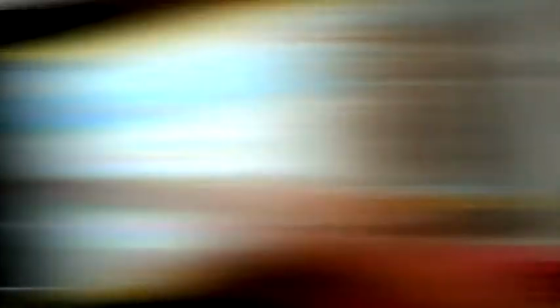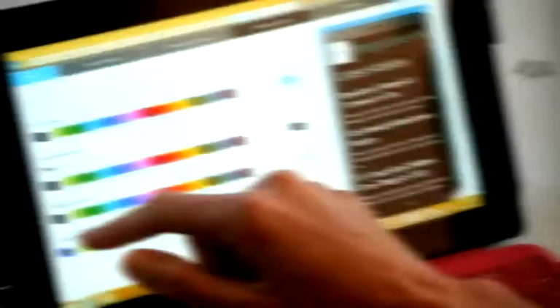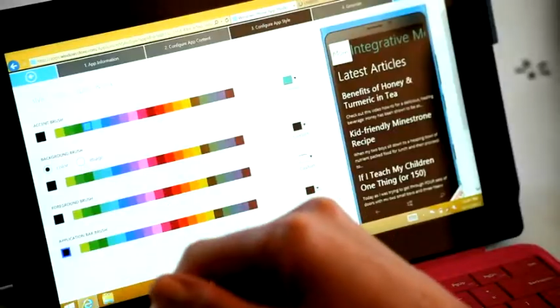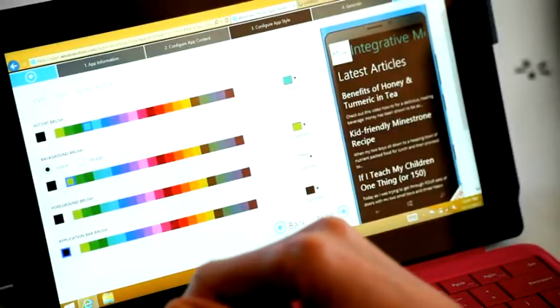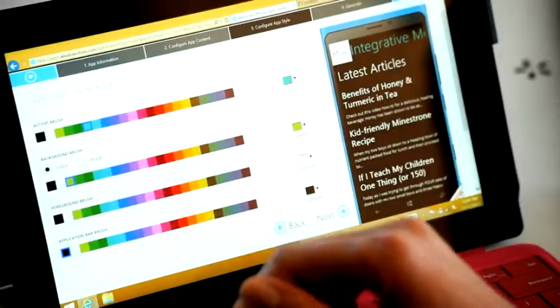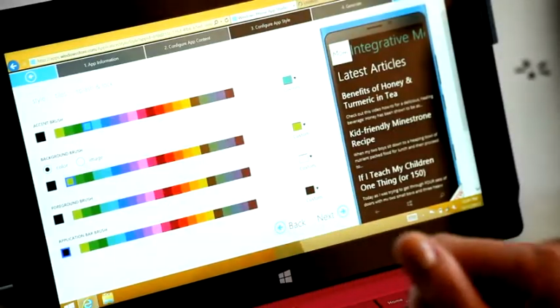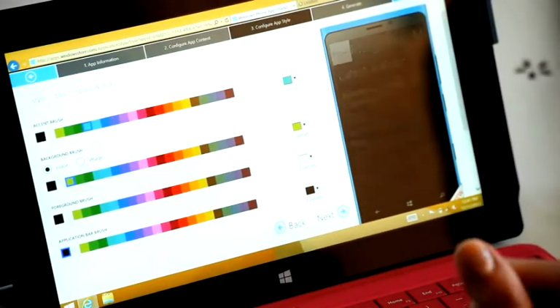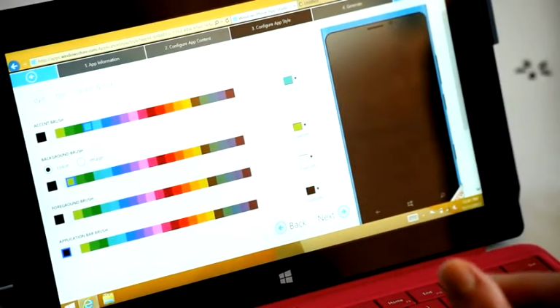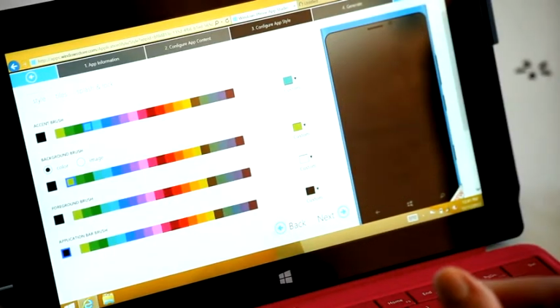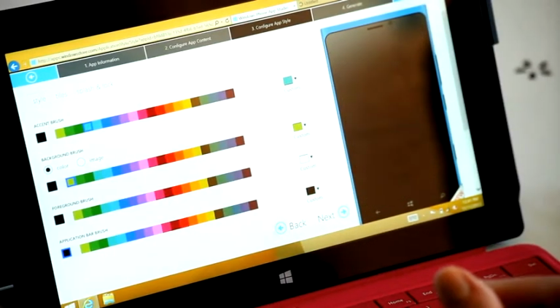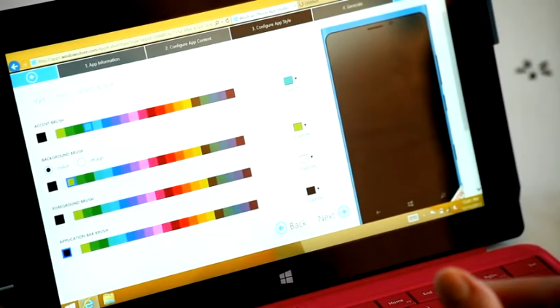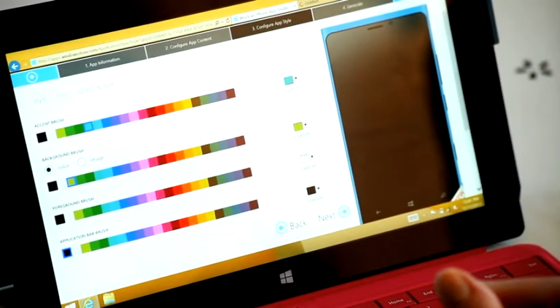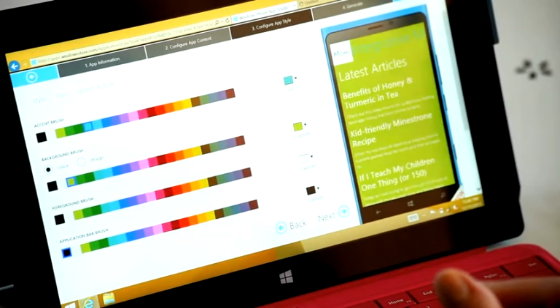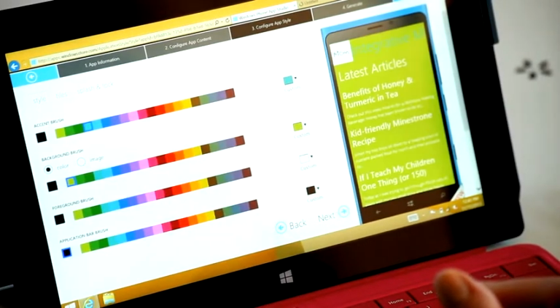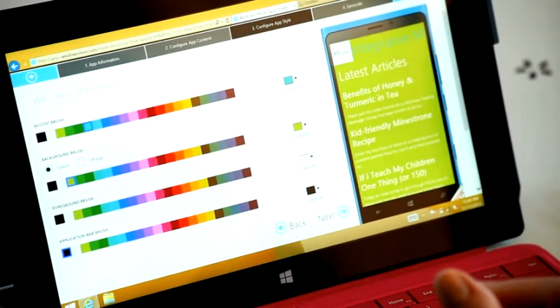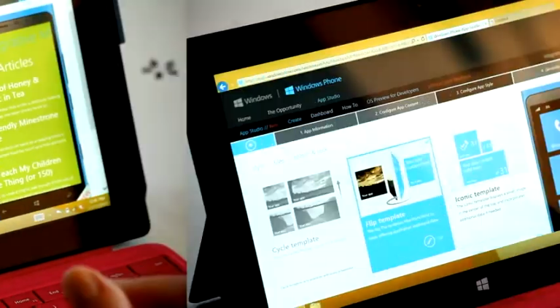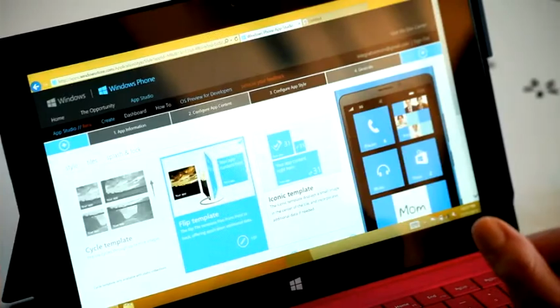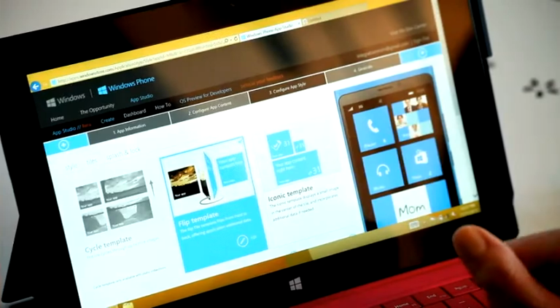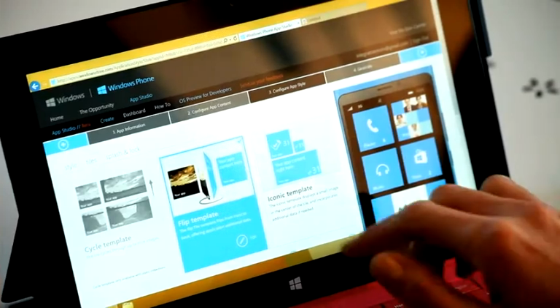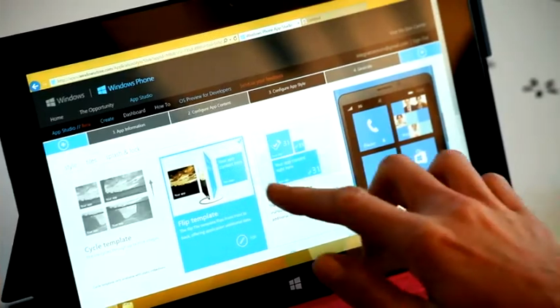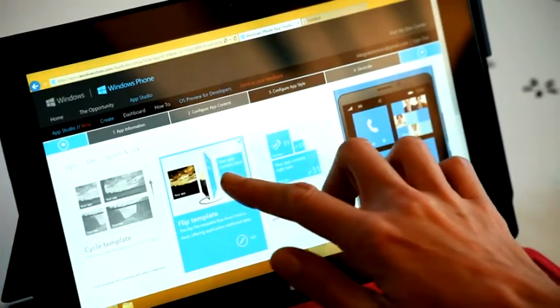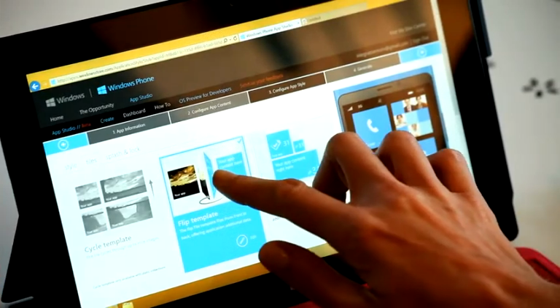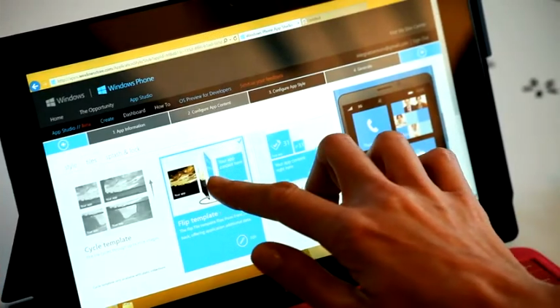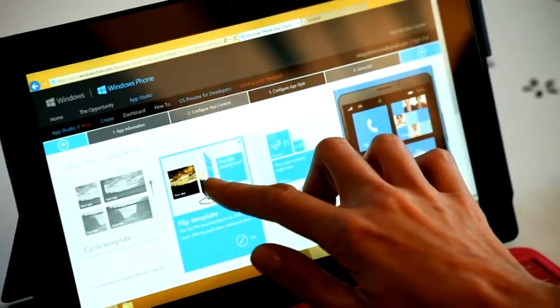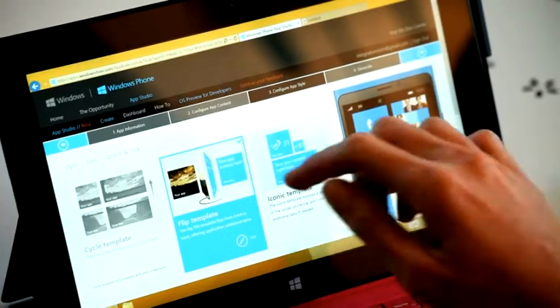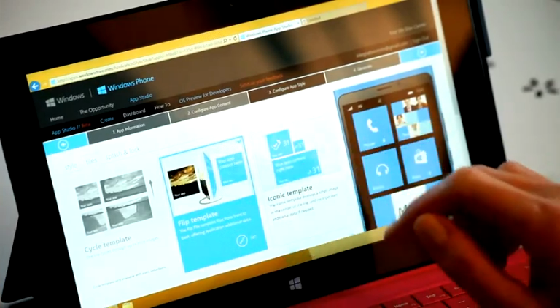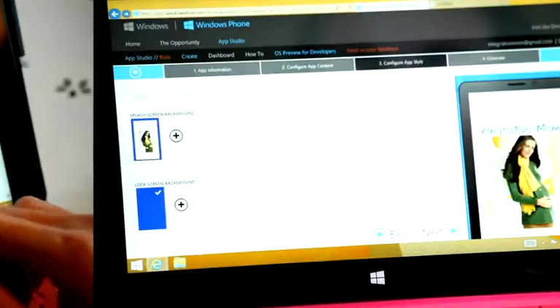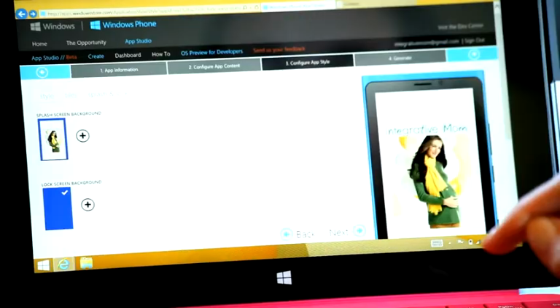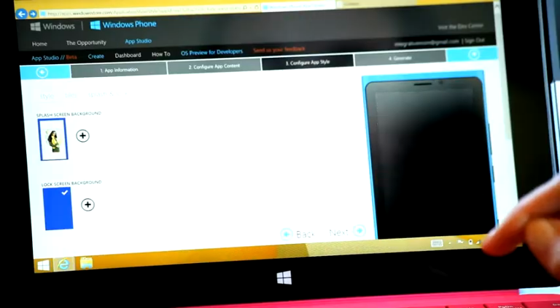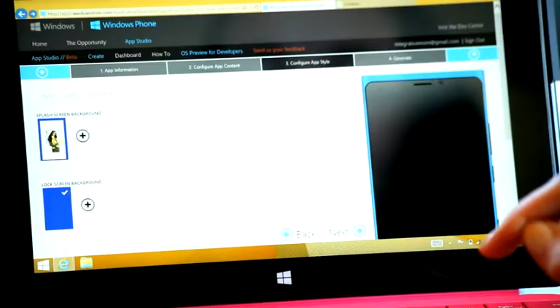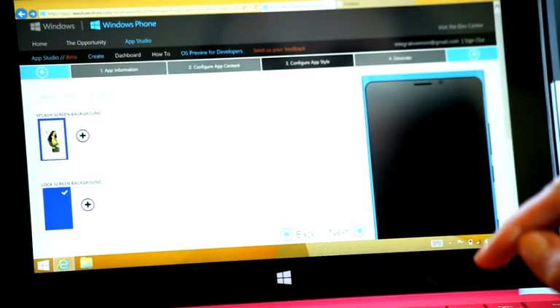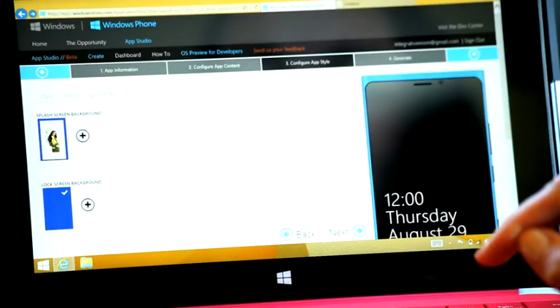Next, I added a color palette aligned with my brand, a flip tile, and a custom splash and lock screen.